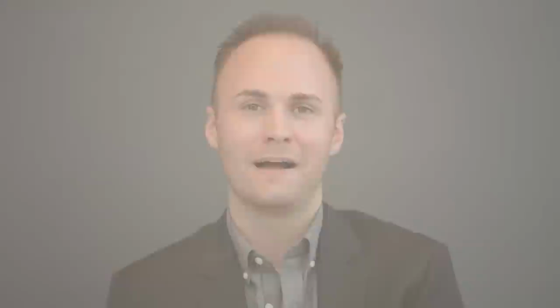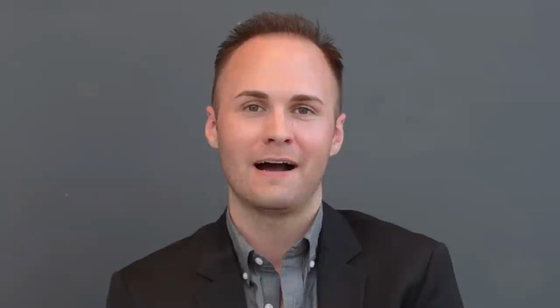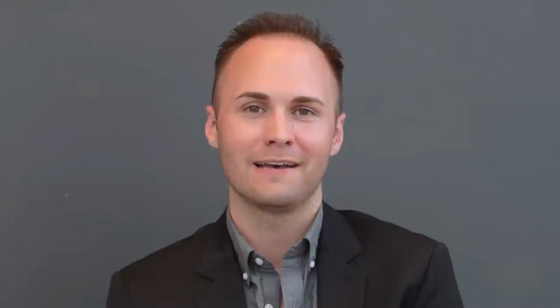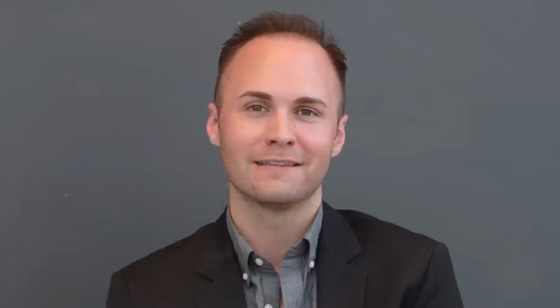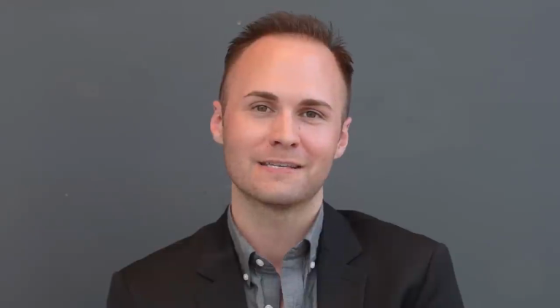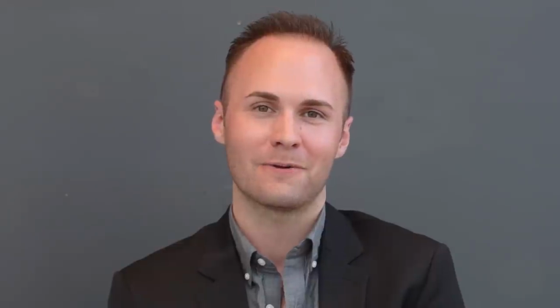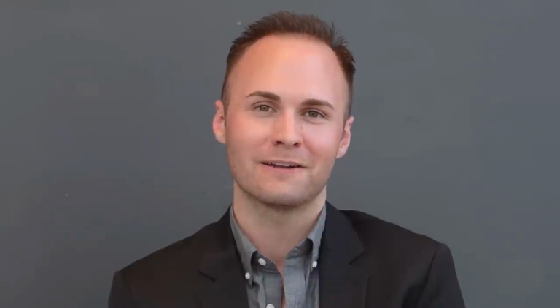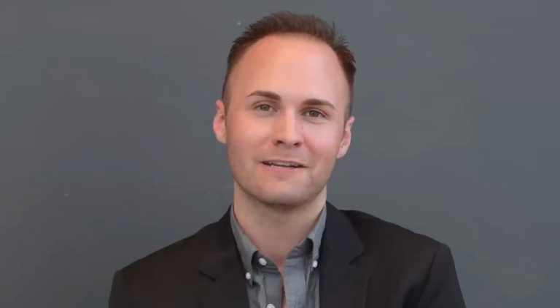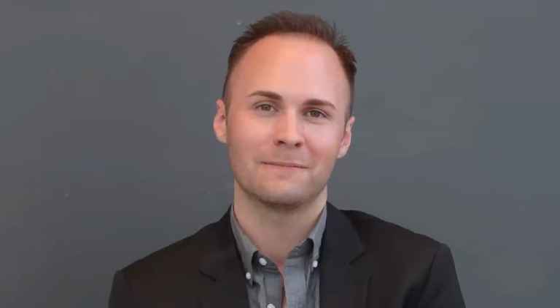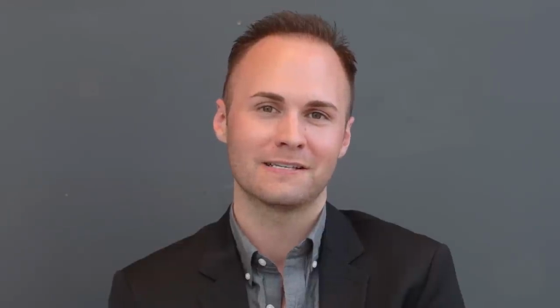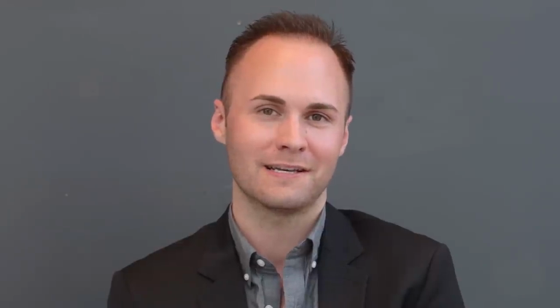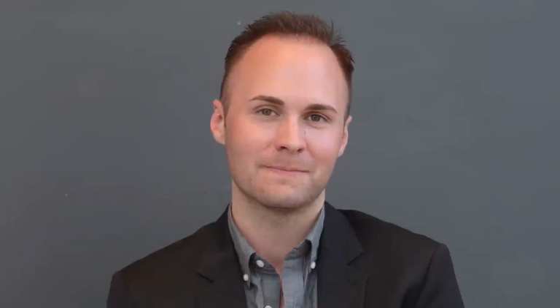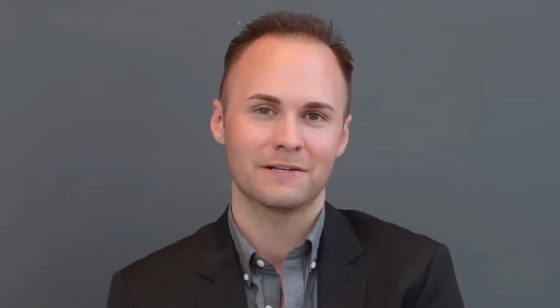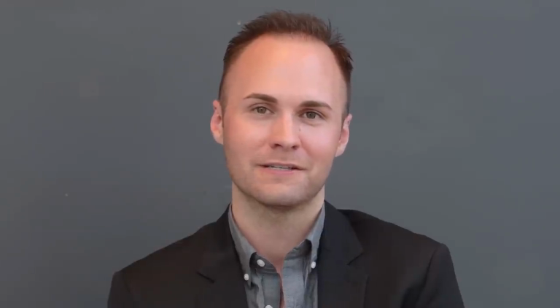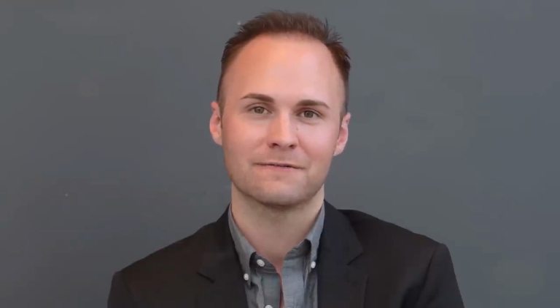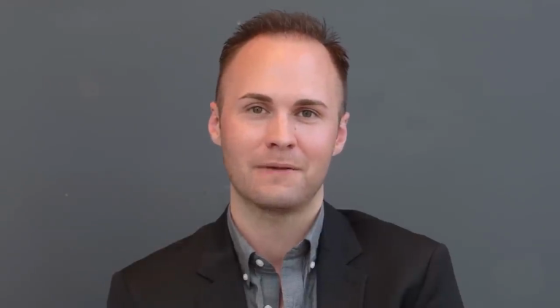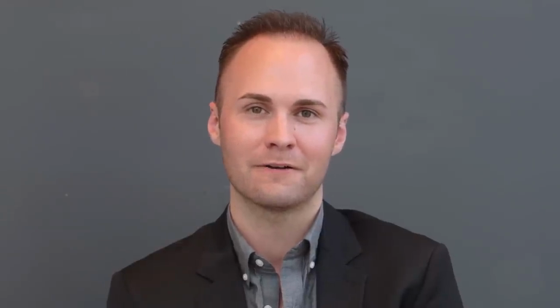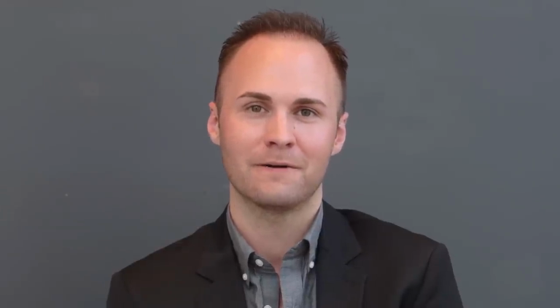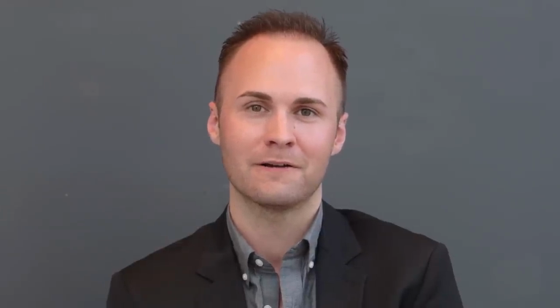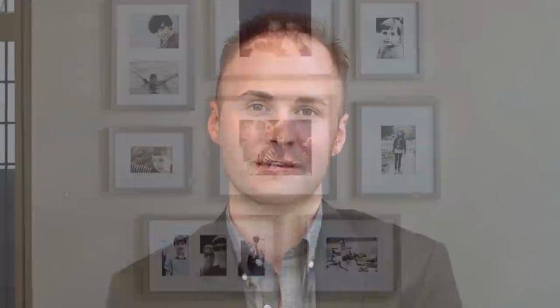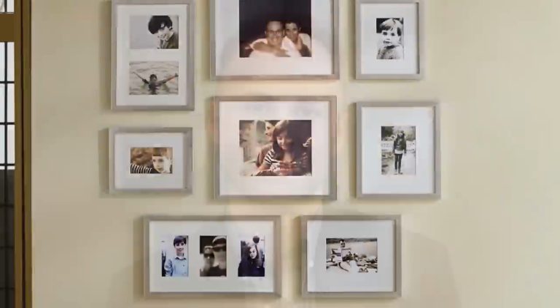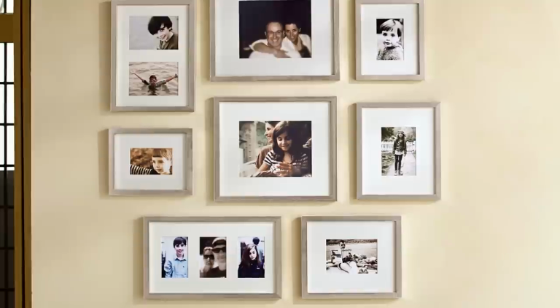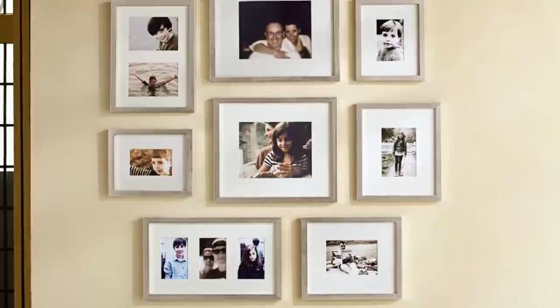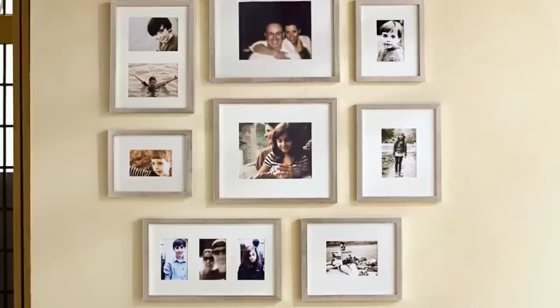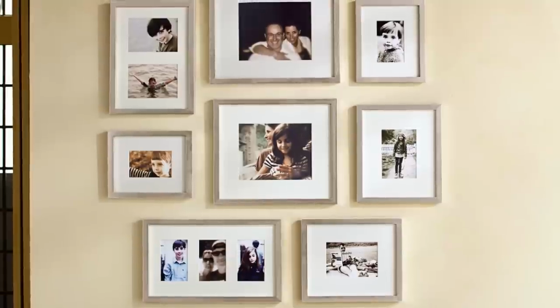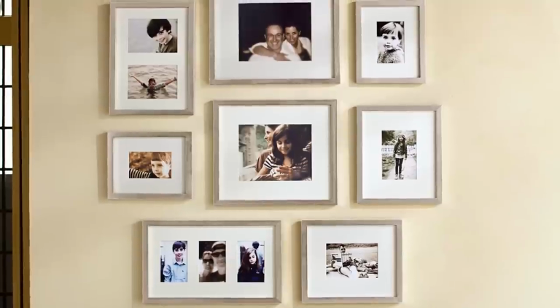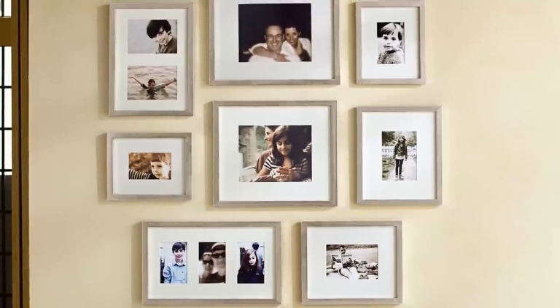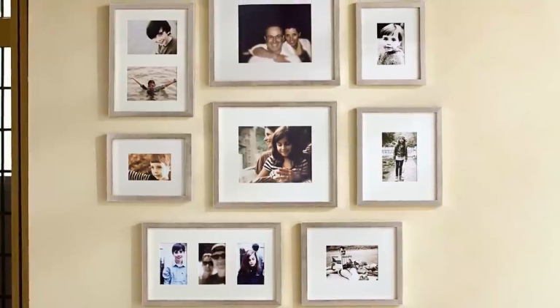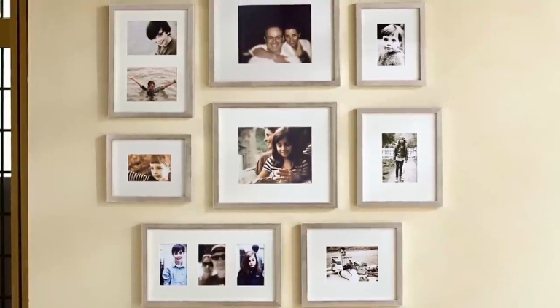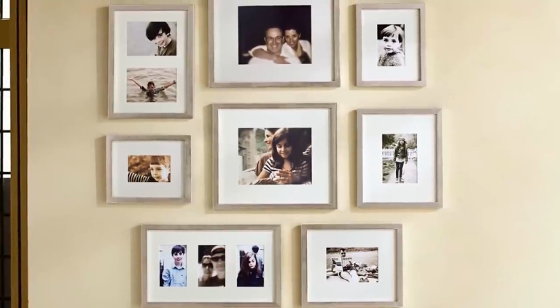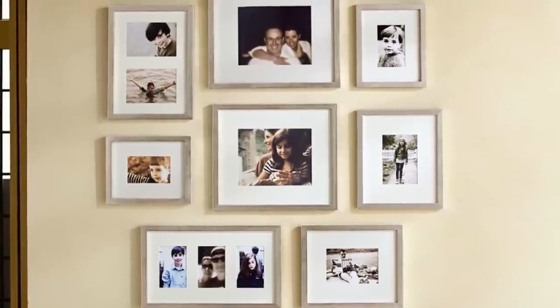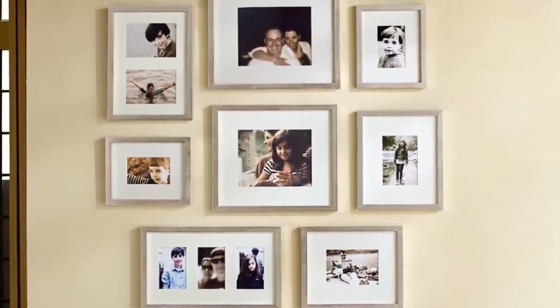Hi, this is Brandon. I'm a design specialist from Pottery Barn, and this is how to do a gallery wall in your home.